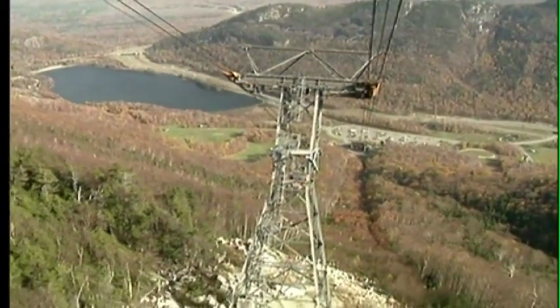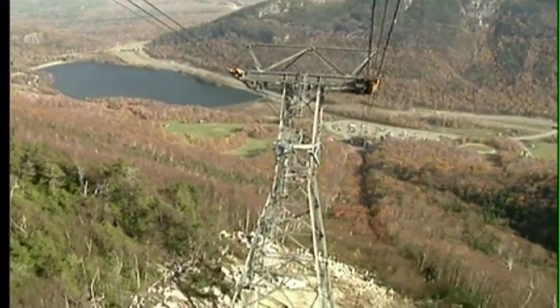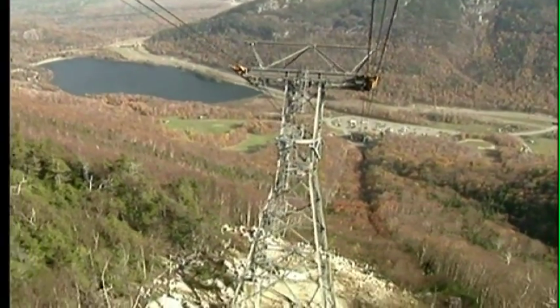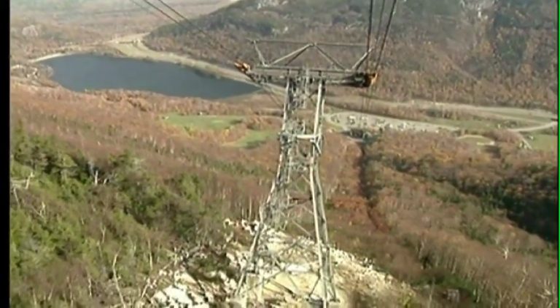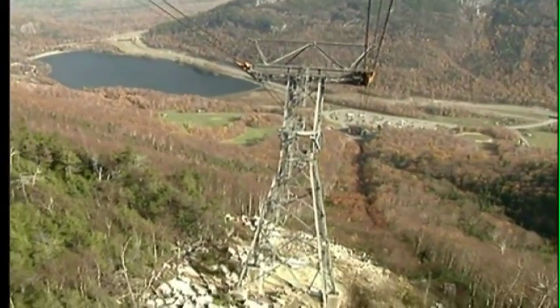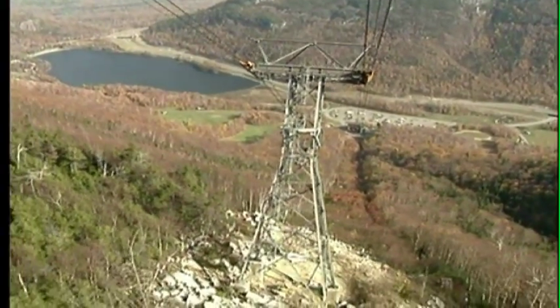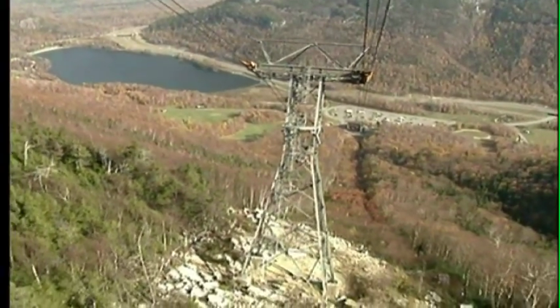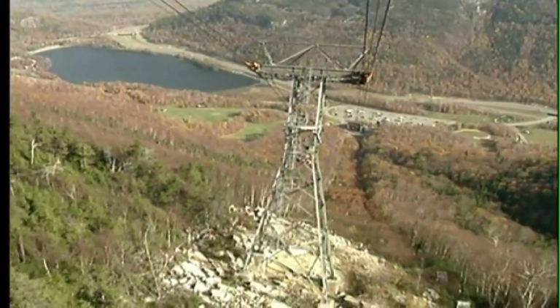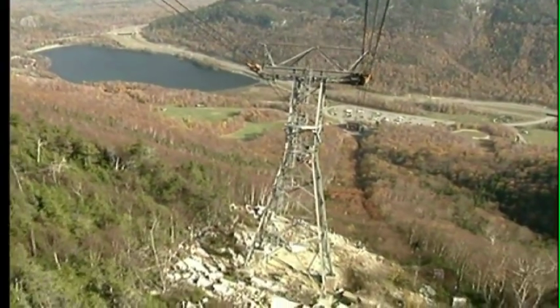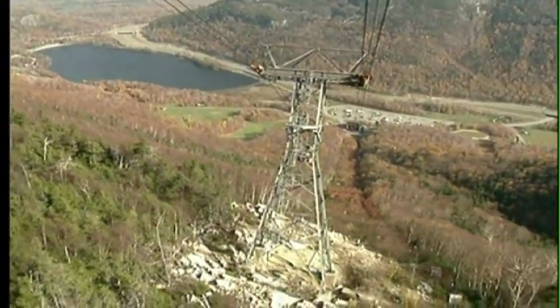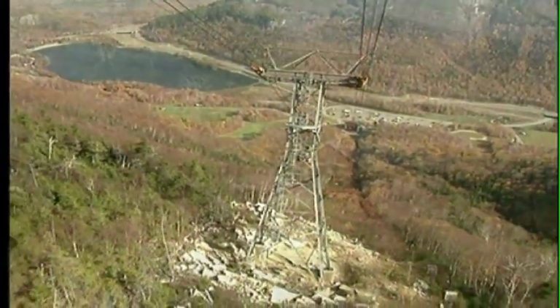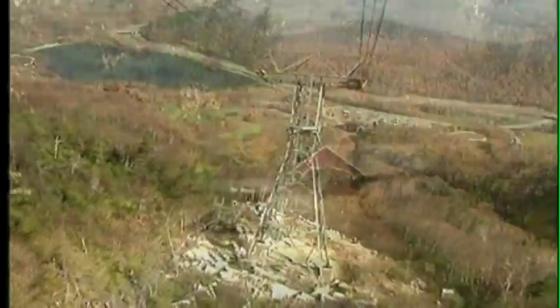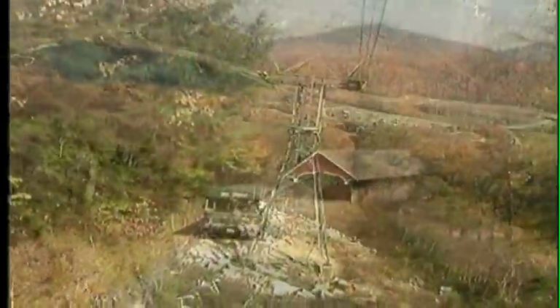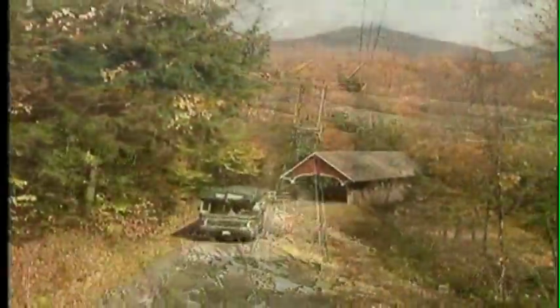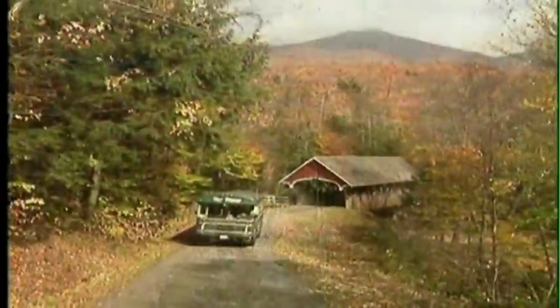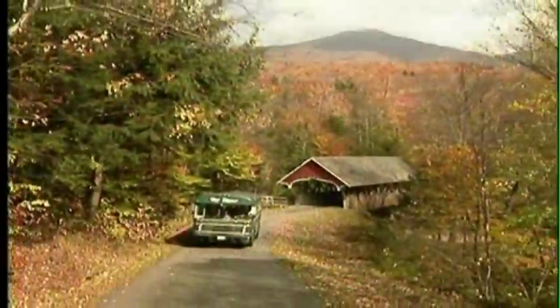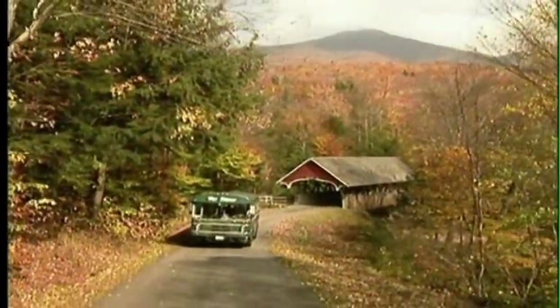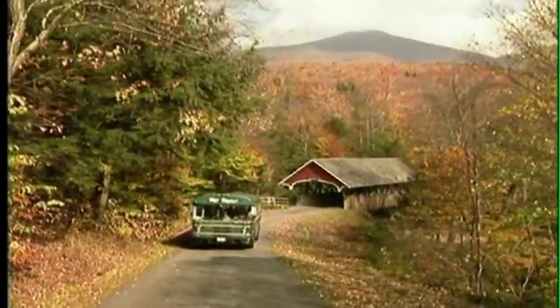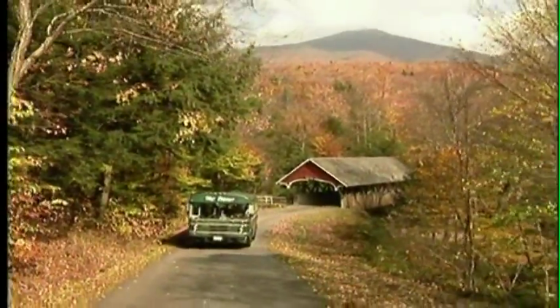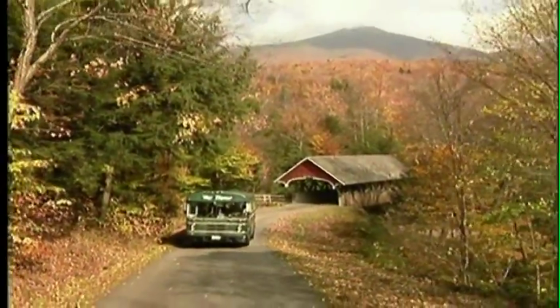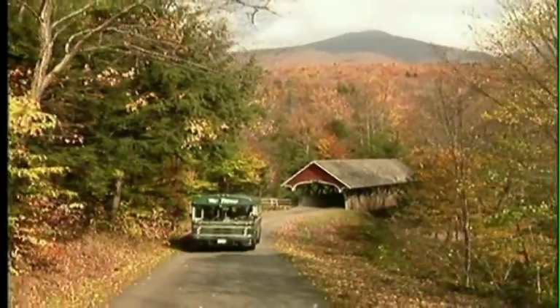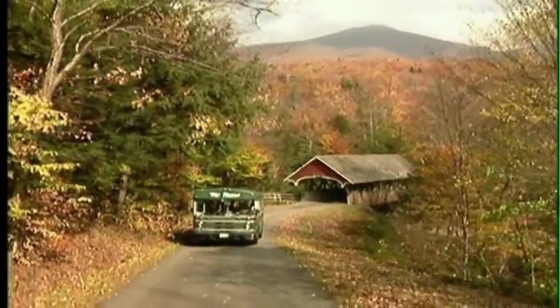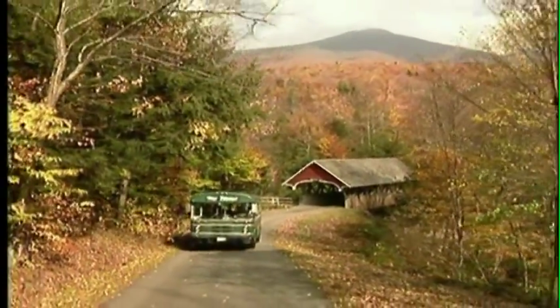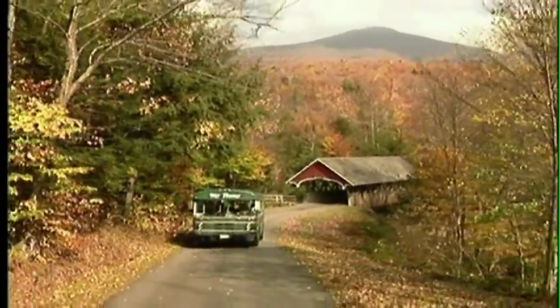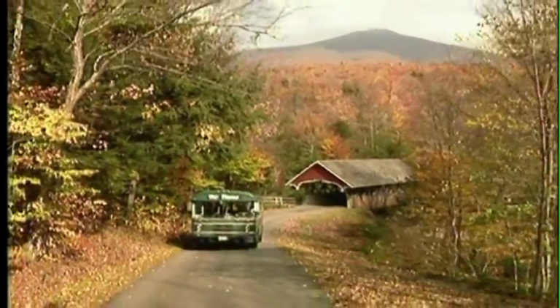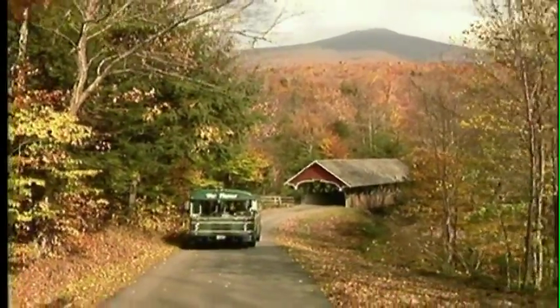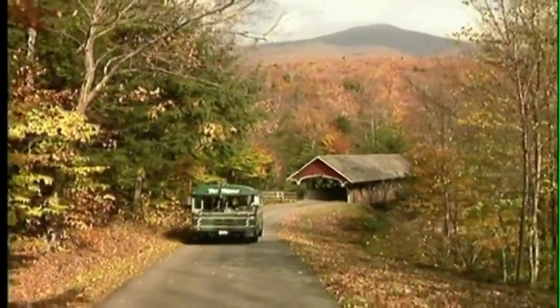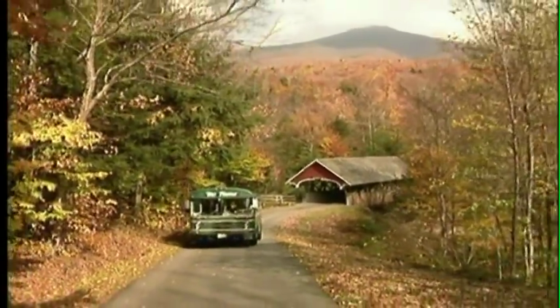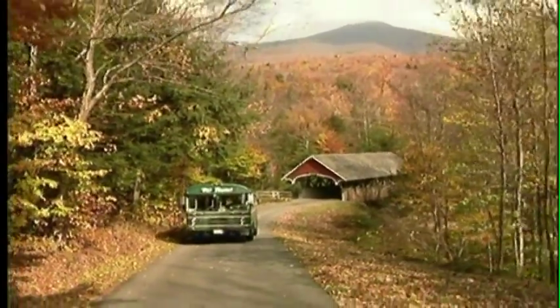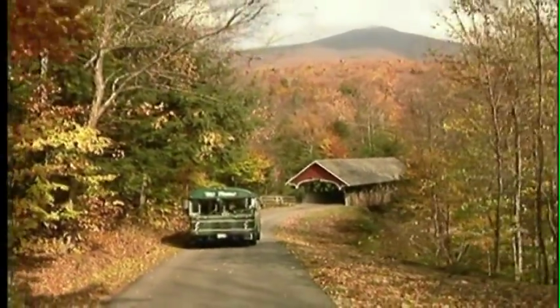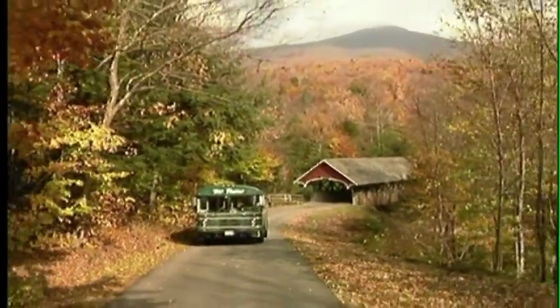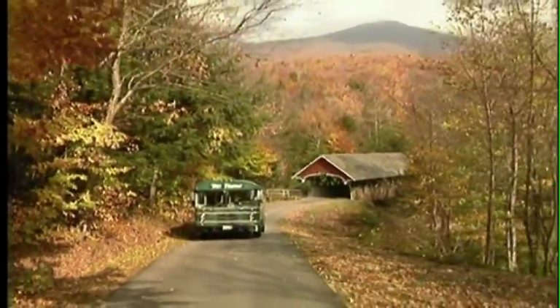No matter what time of year you visit, the White Mountain National Forest offers crystal-clean air and awe-inspiring vistas.